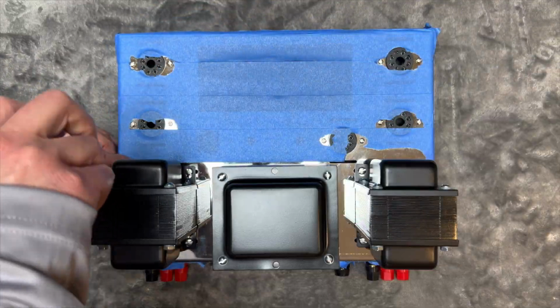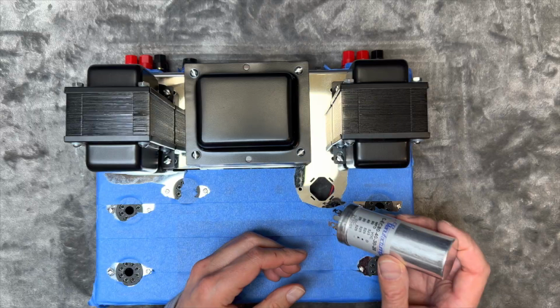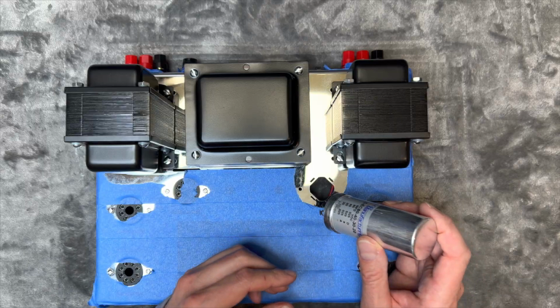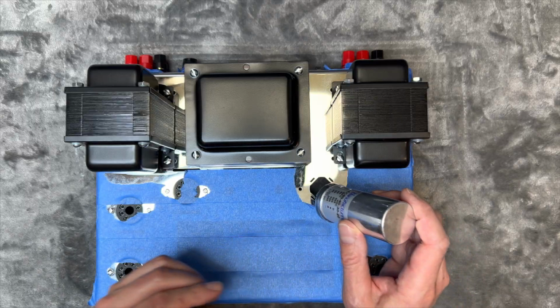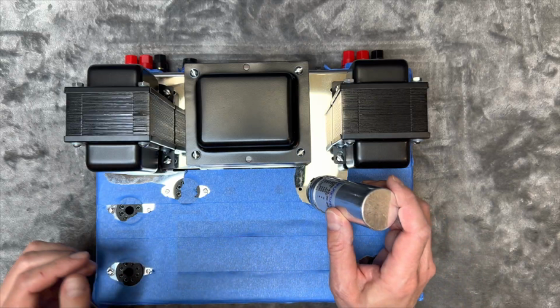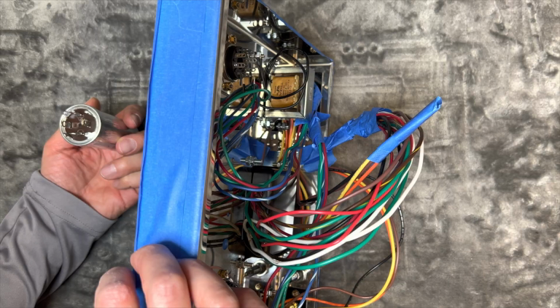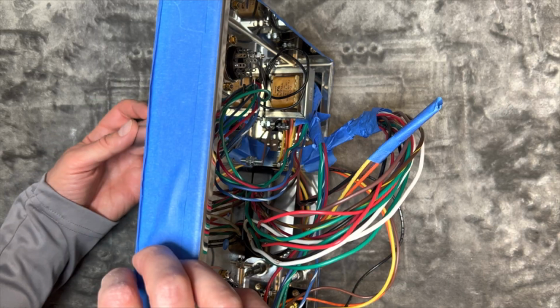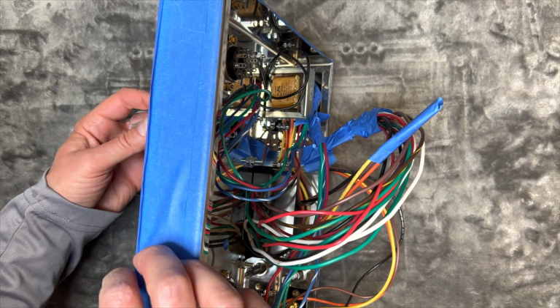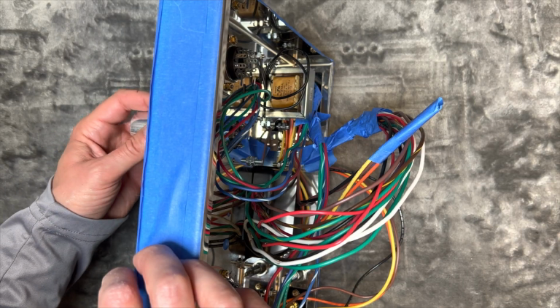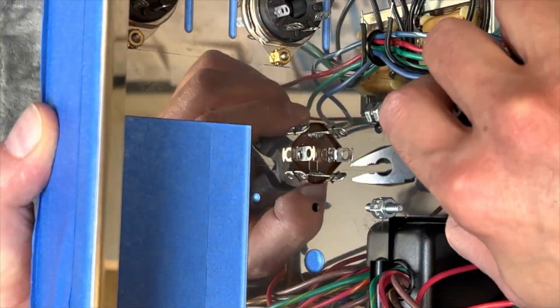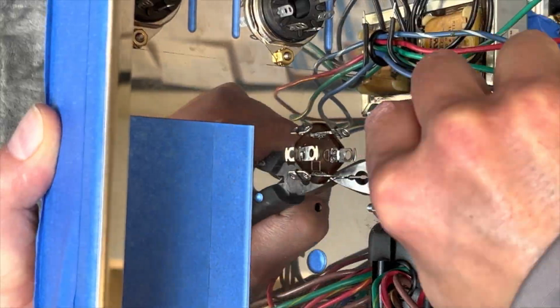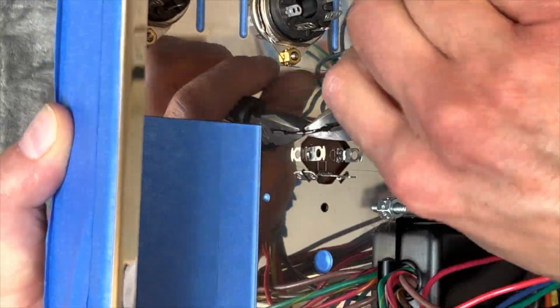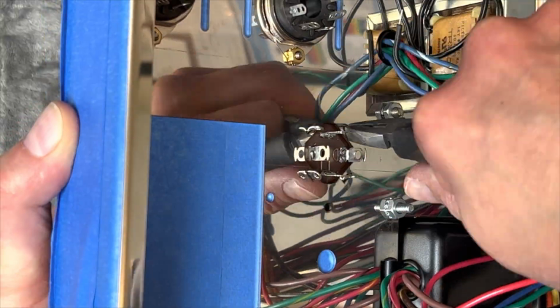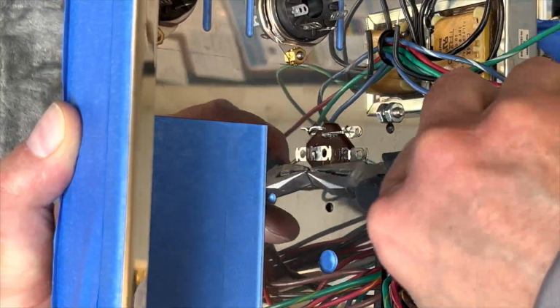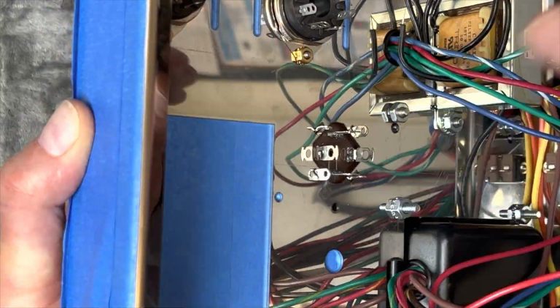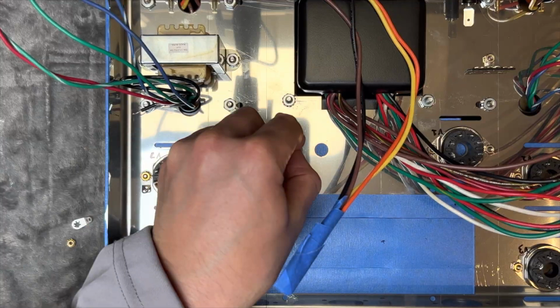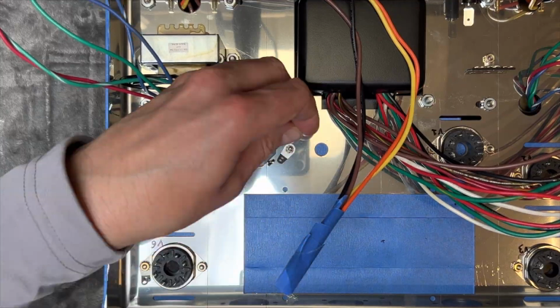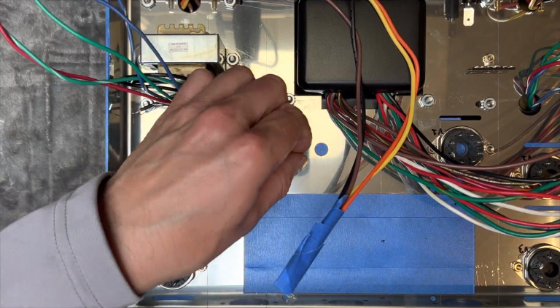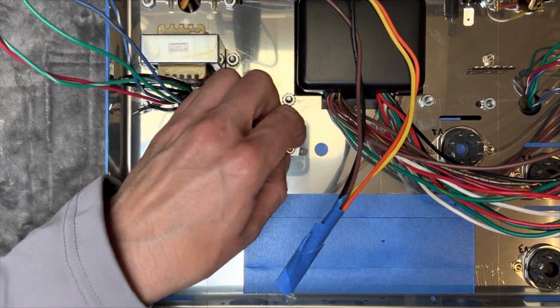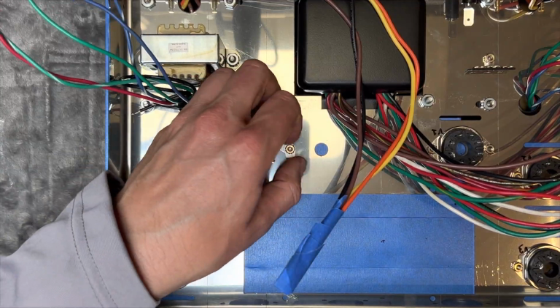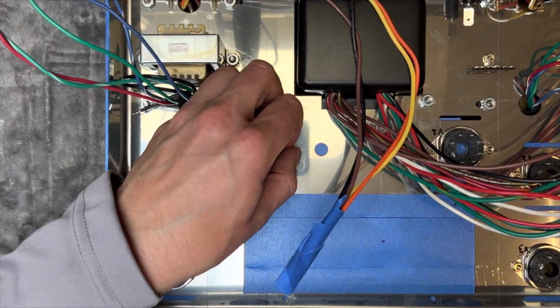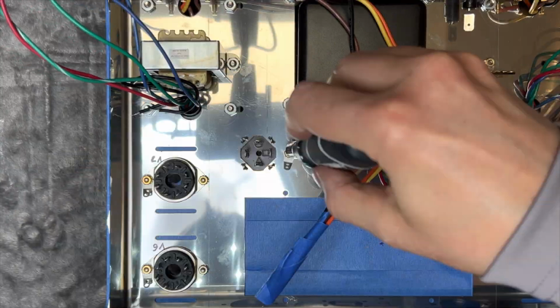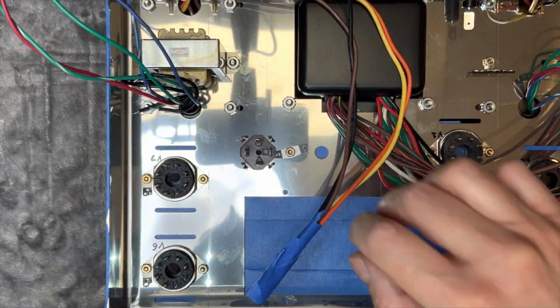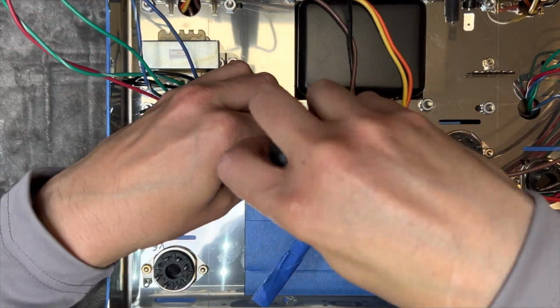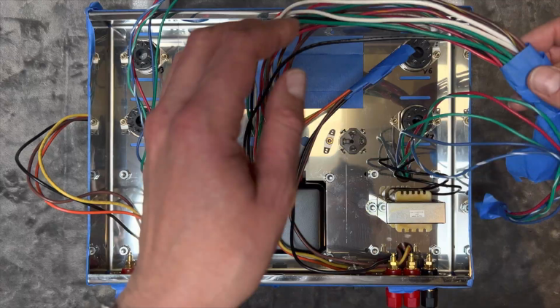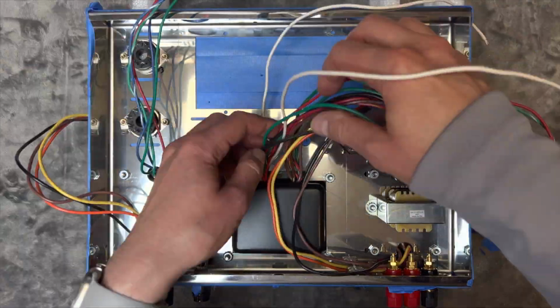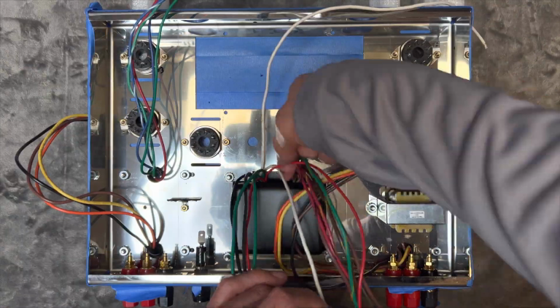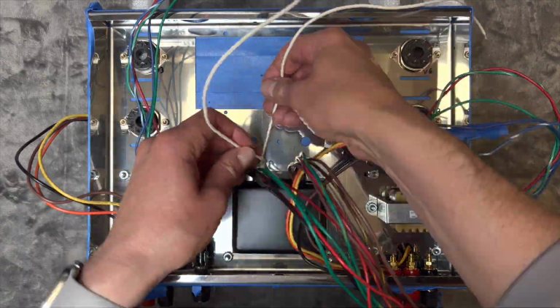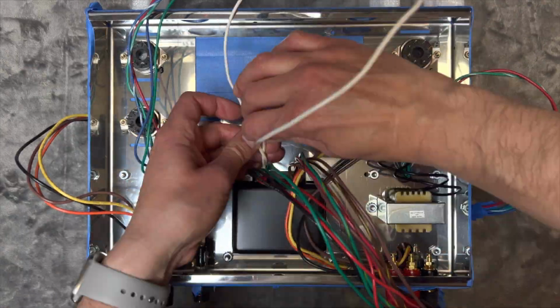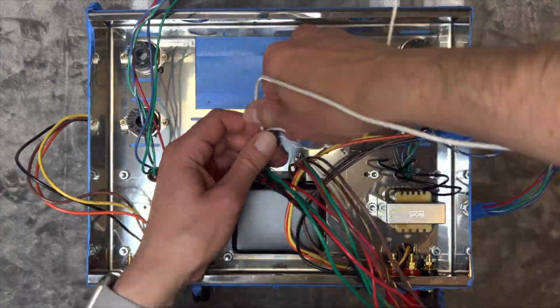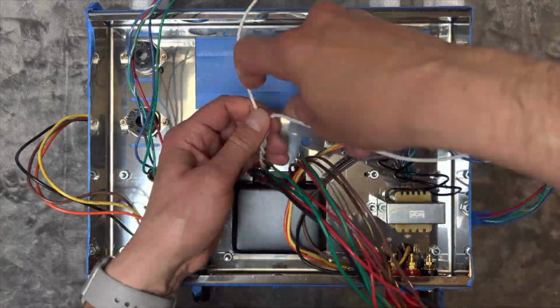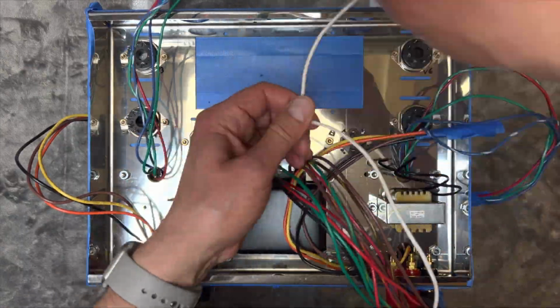Let's install the multi-section capacitor now, finish wiring the chassis, and install the remaining components.